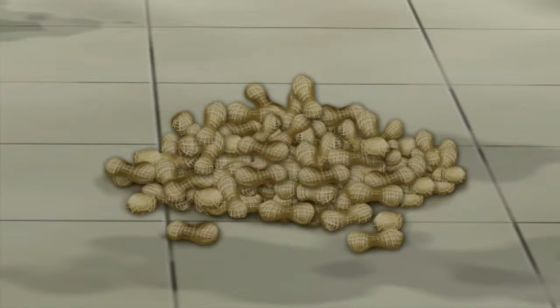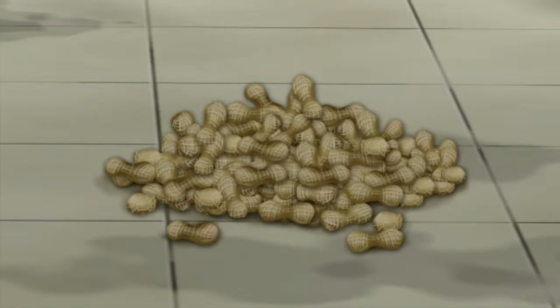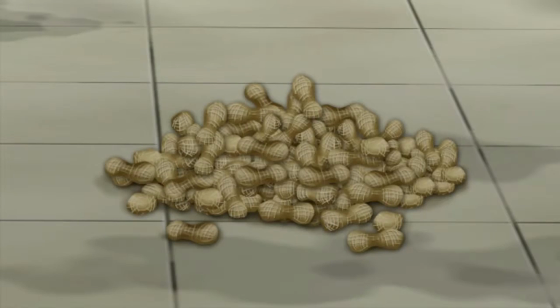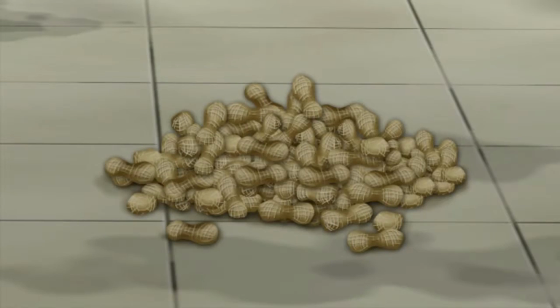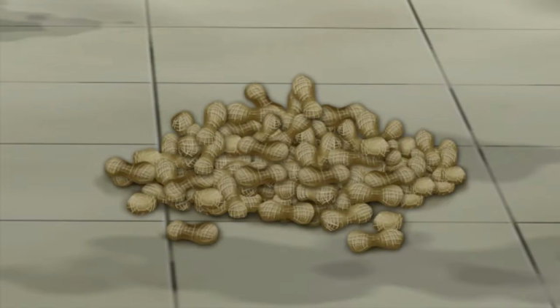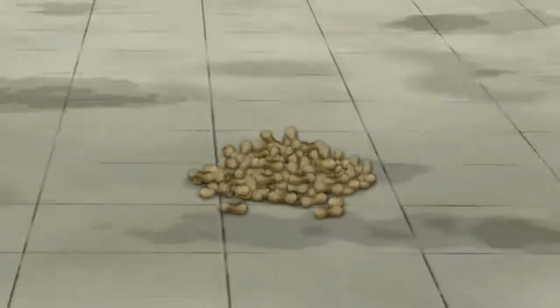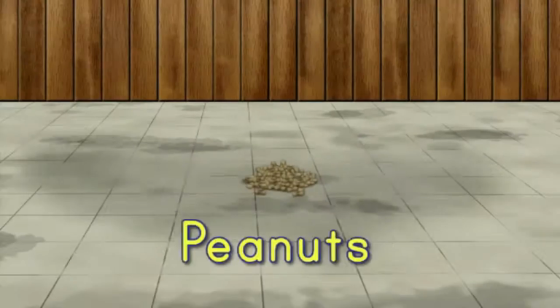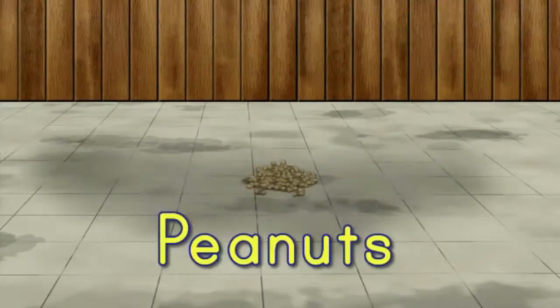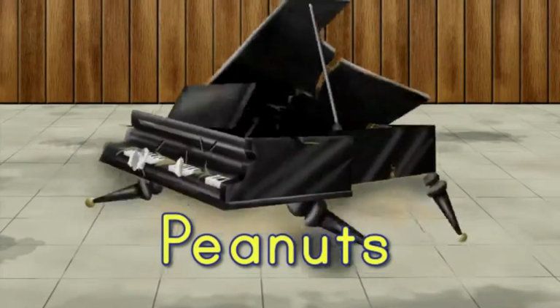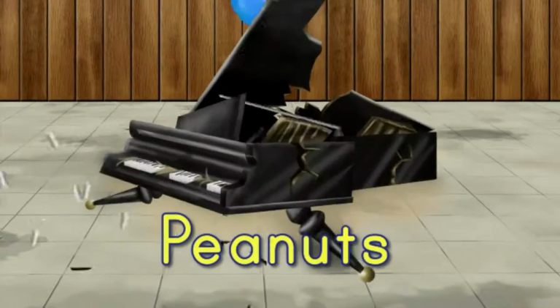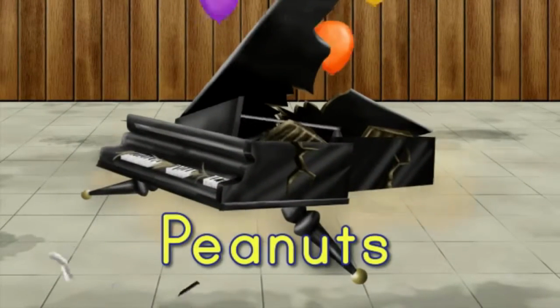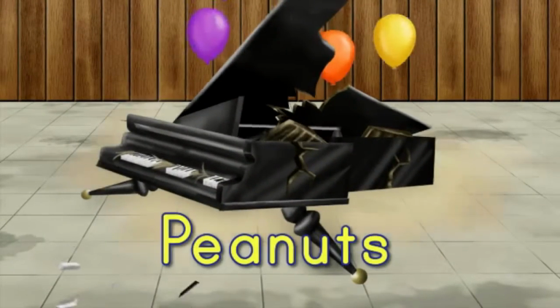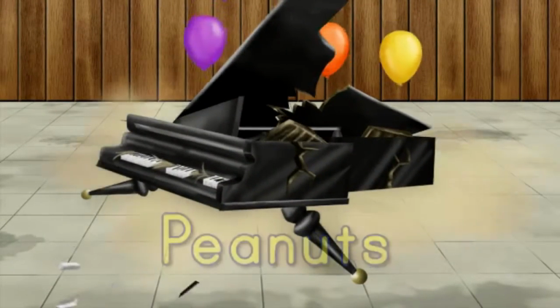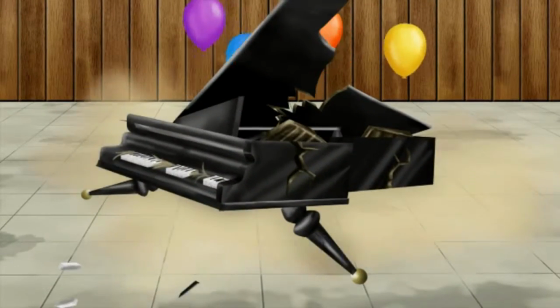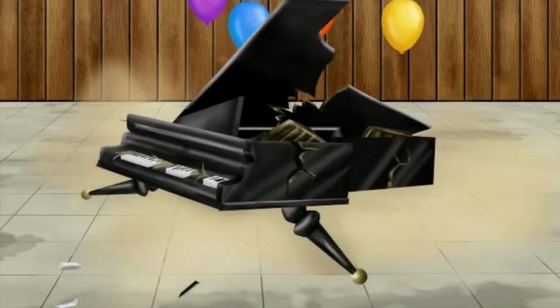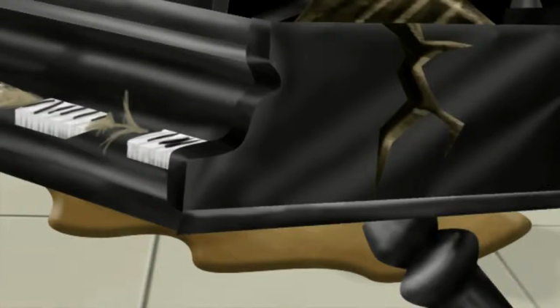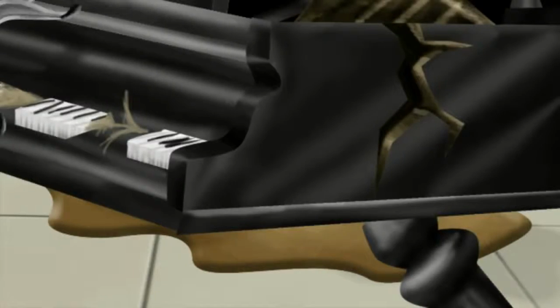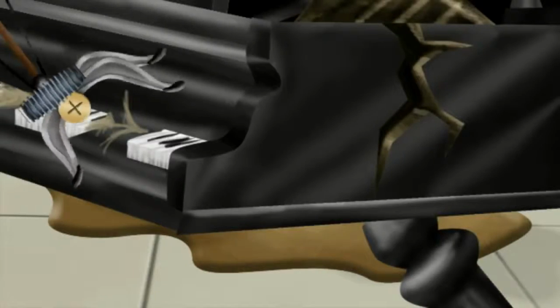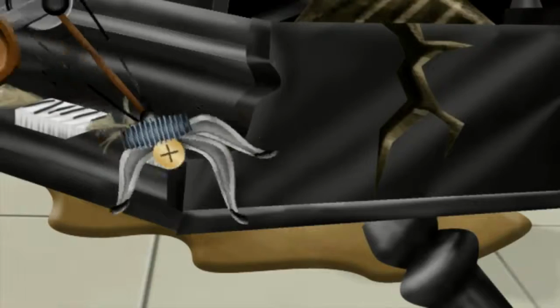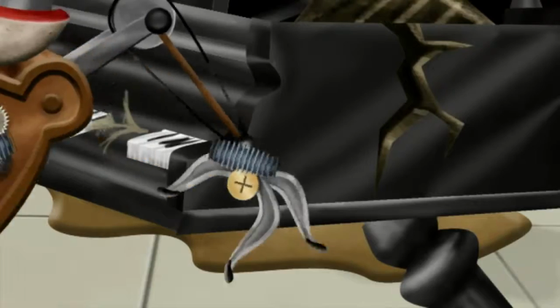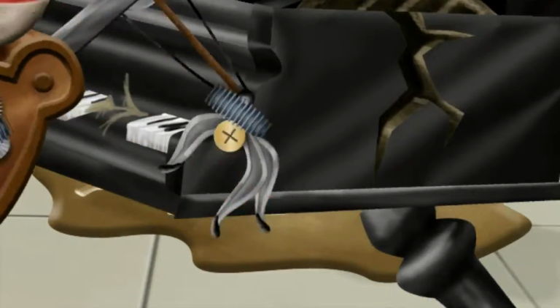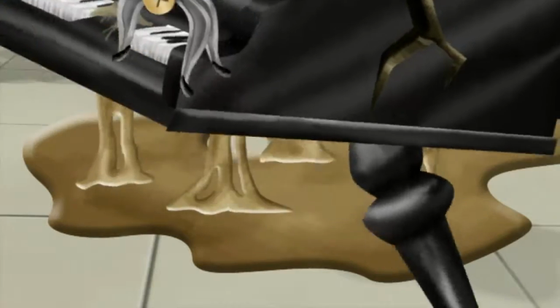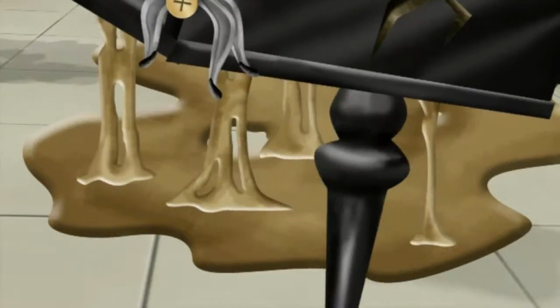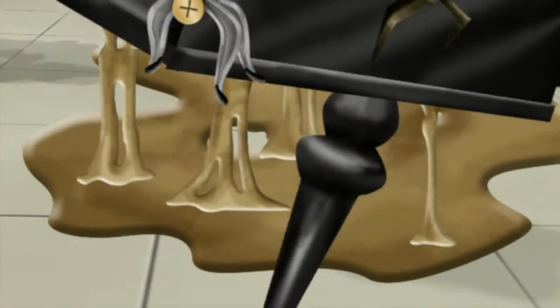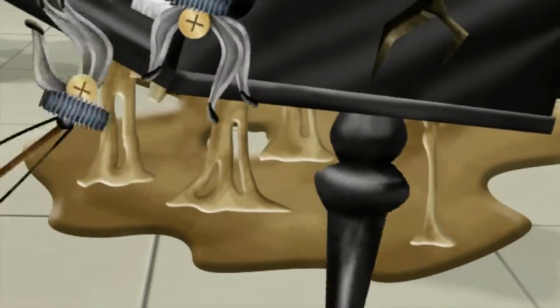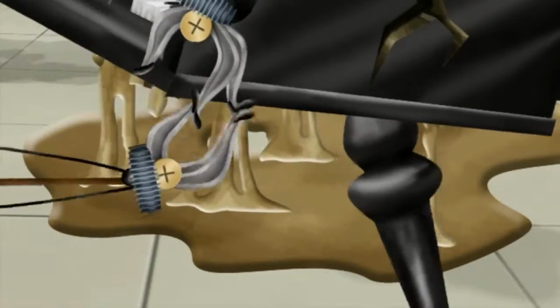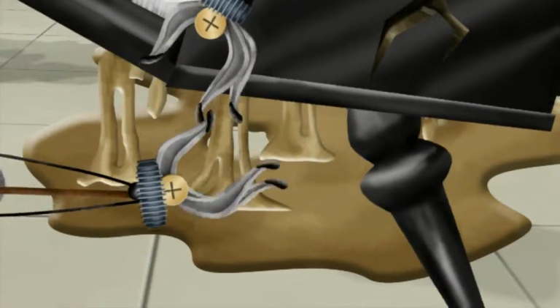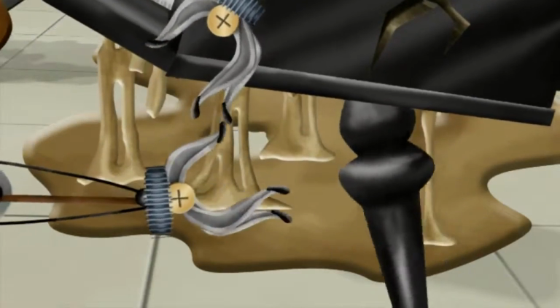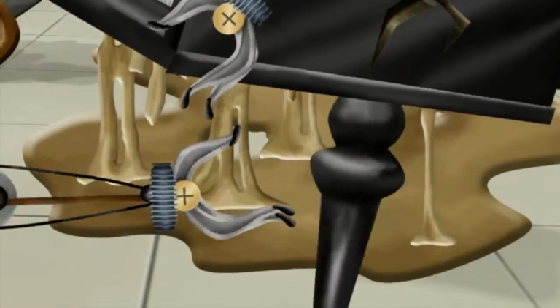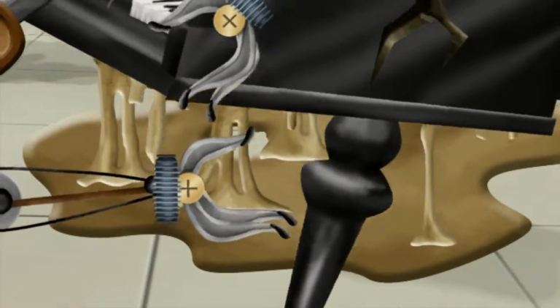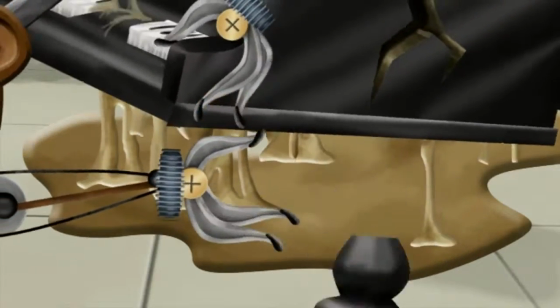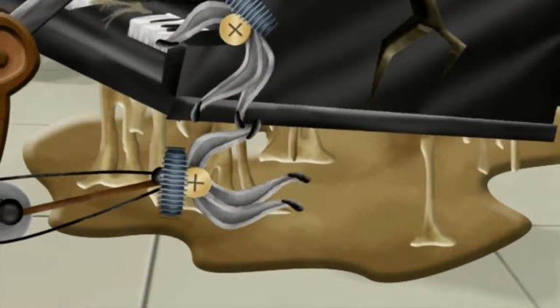This causes the piano to fall to the ground, pulverizing the pile of peanuts. We pry up the piano, and ta-da! Peanut butter!